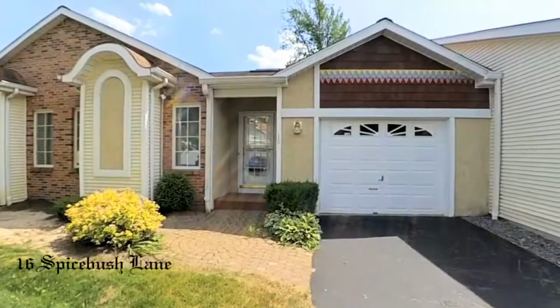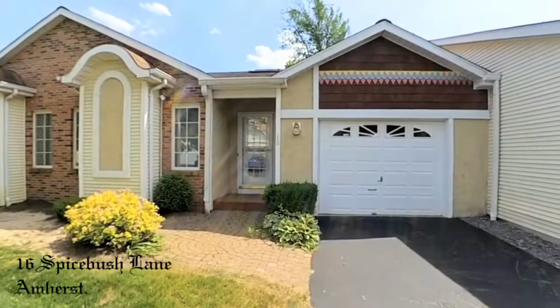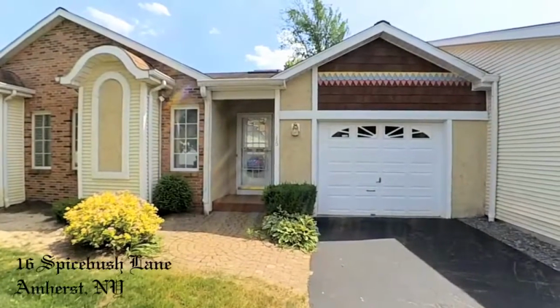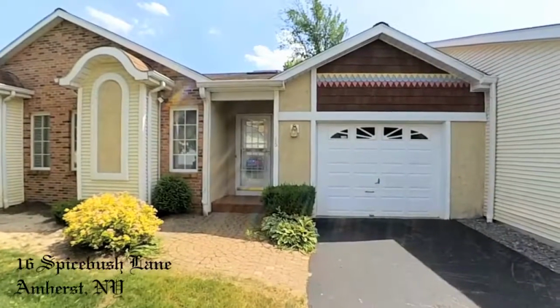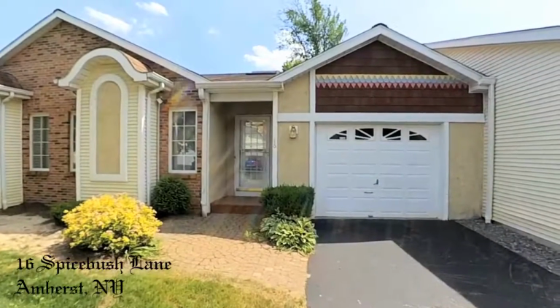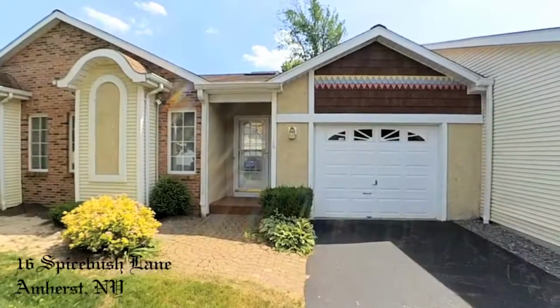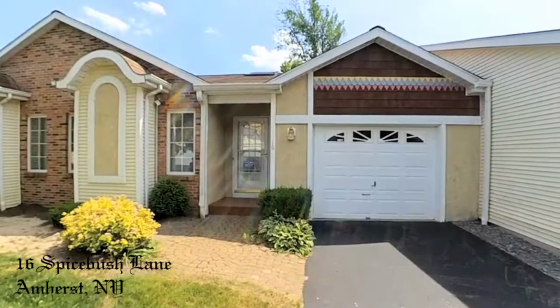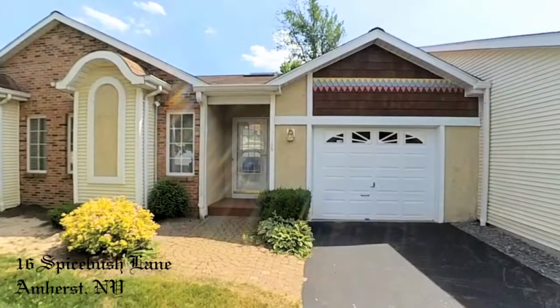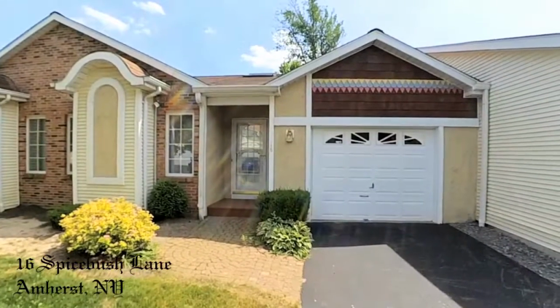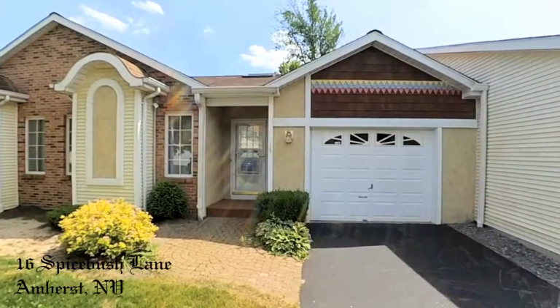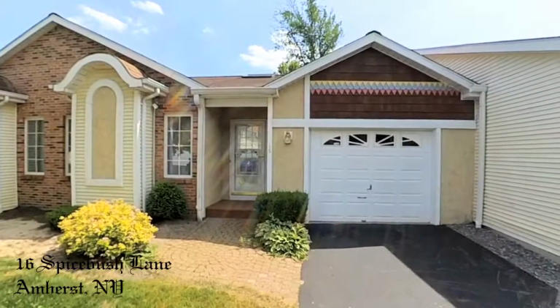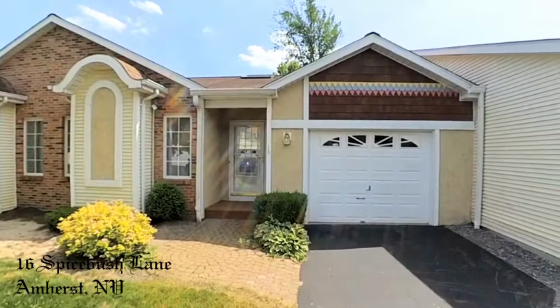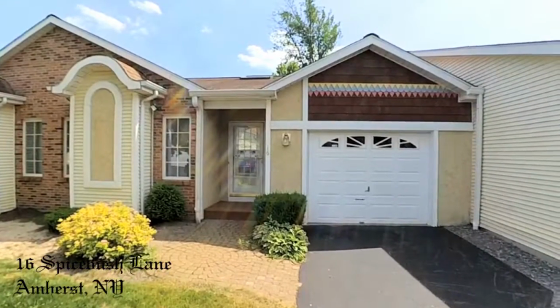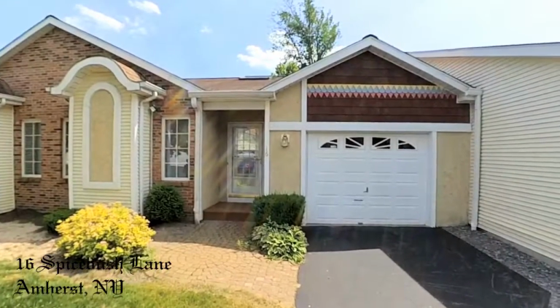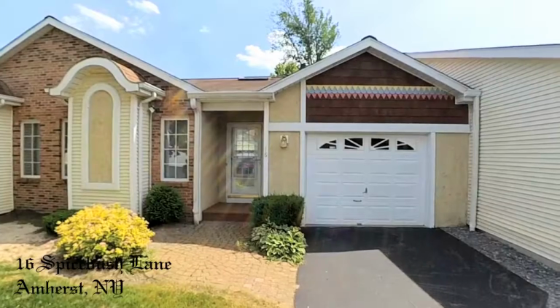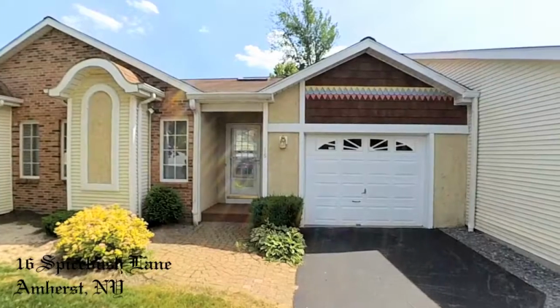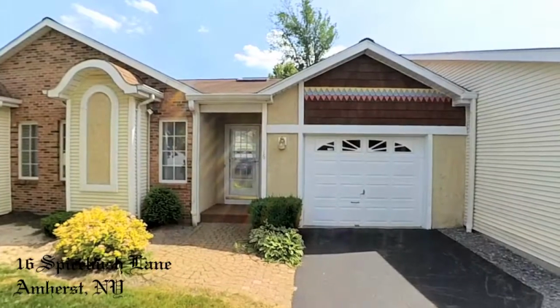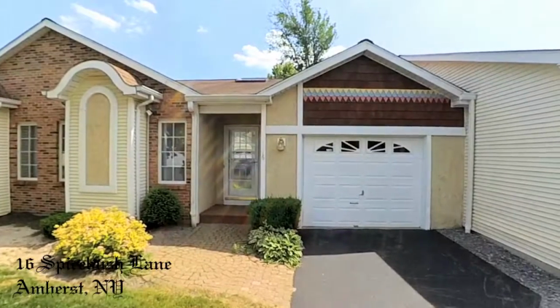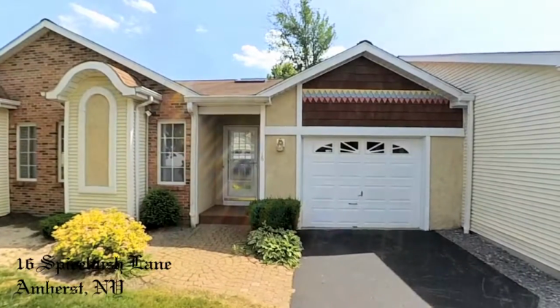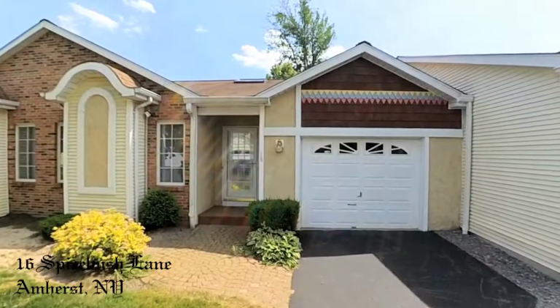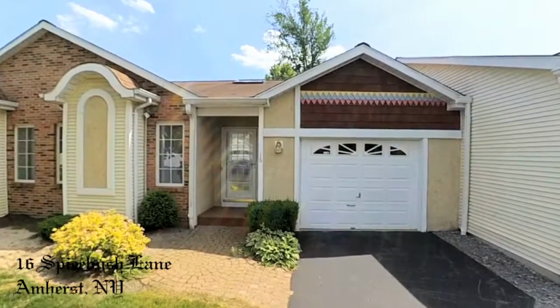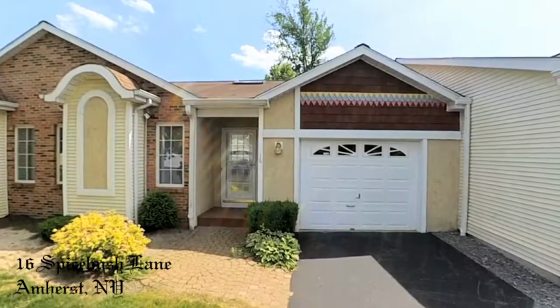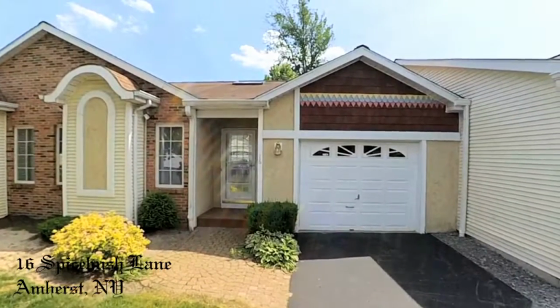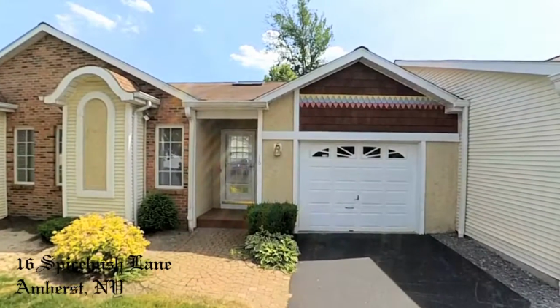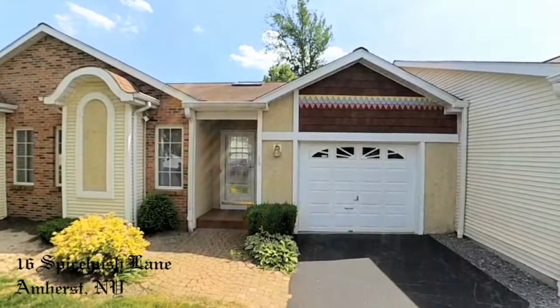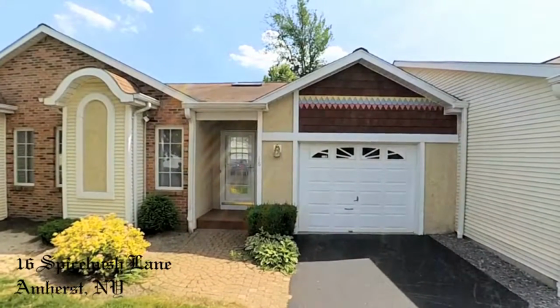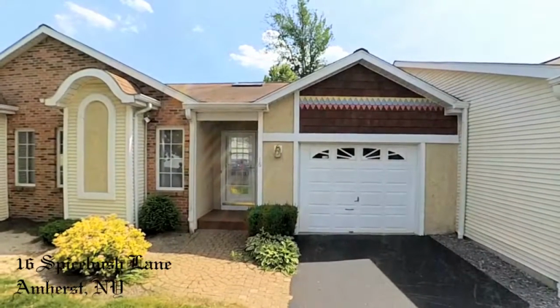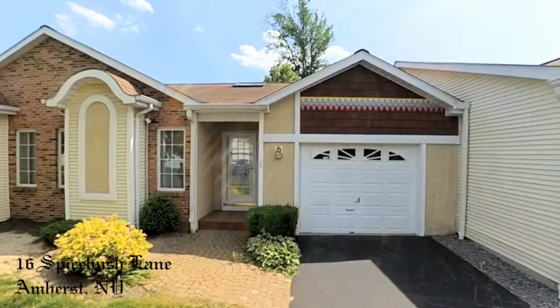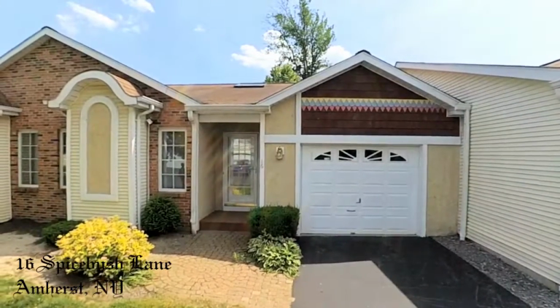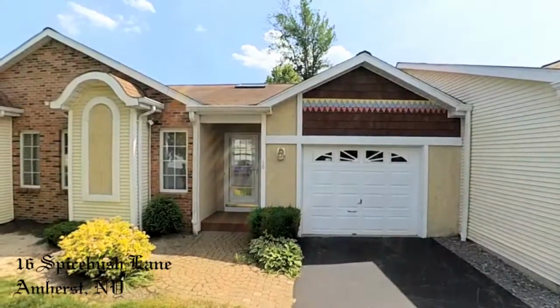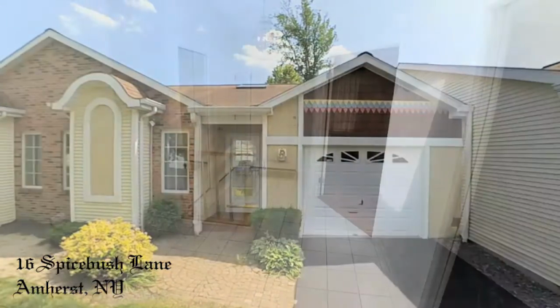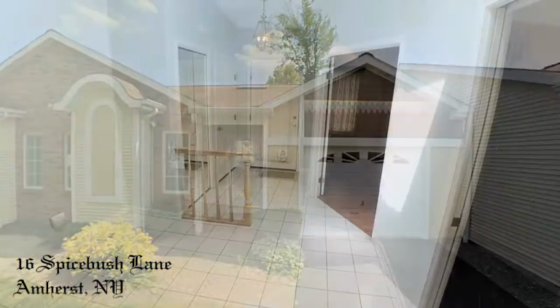16 Spicebush Lane, Amherst, New York. A polished two-bedroom, two-bath condo, just a shade over a thousand square feet.